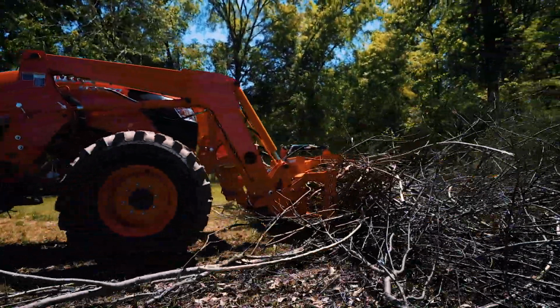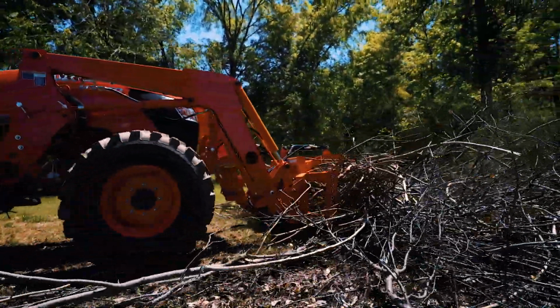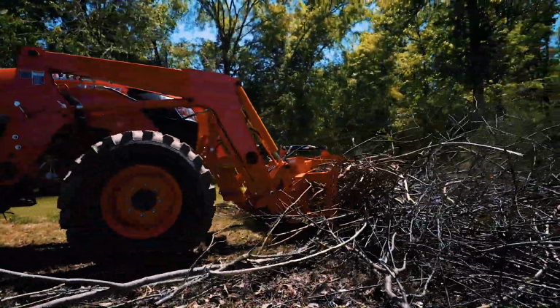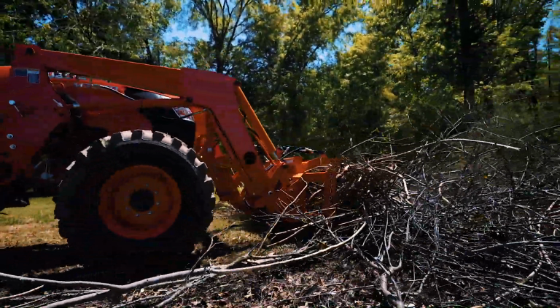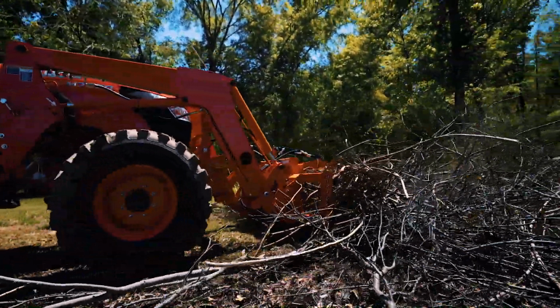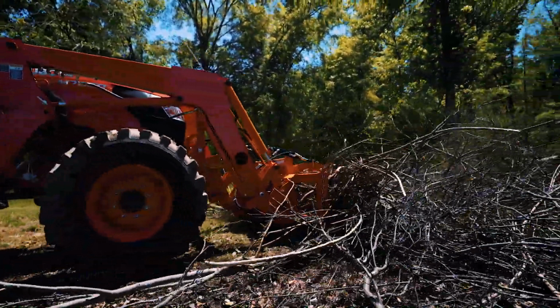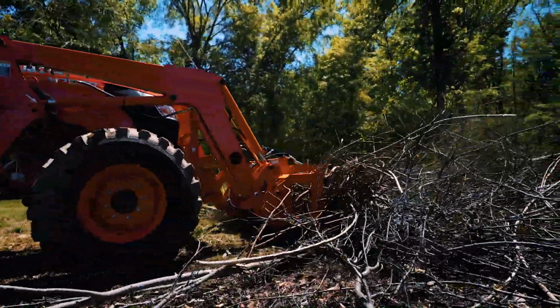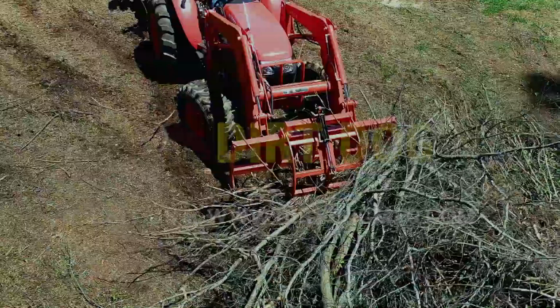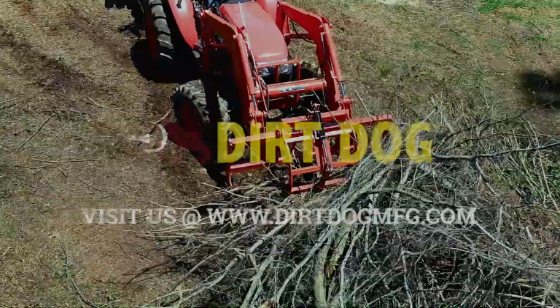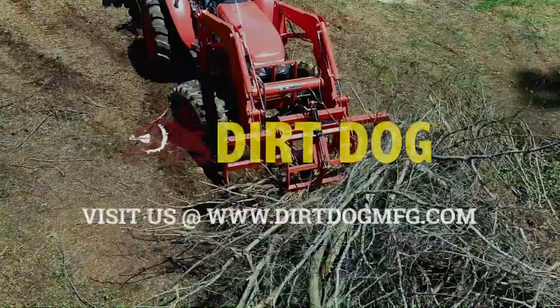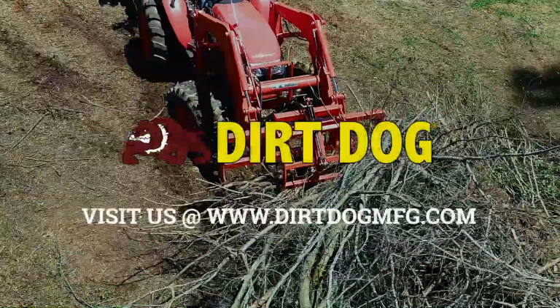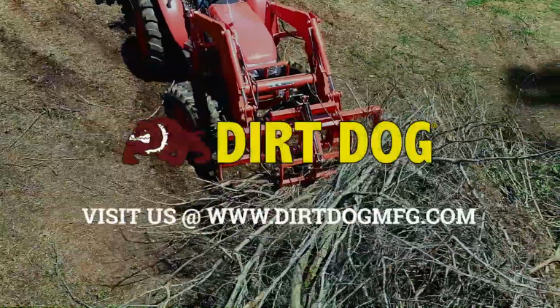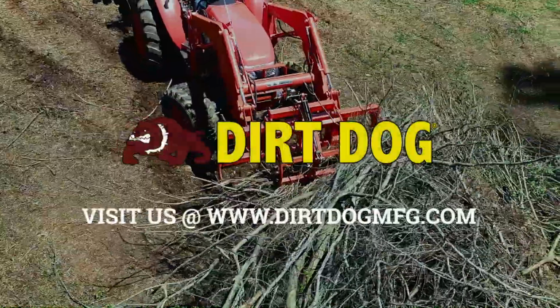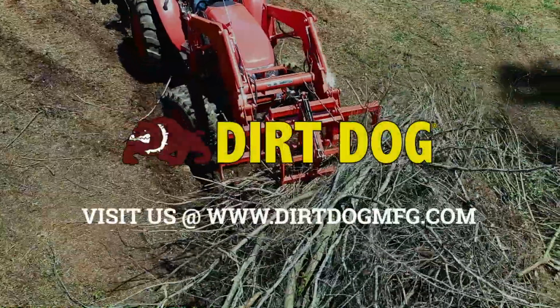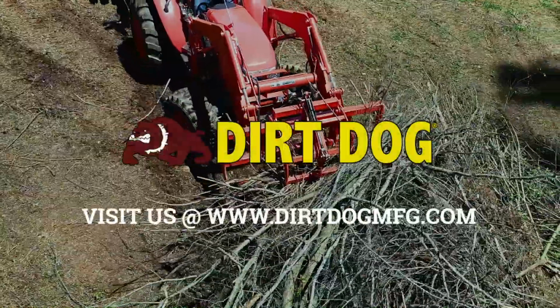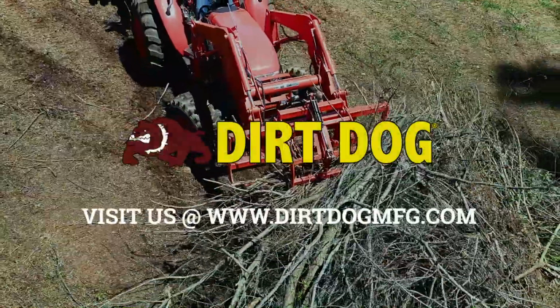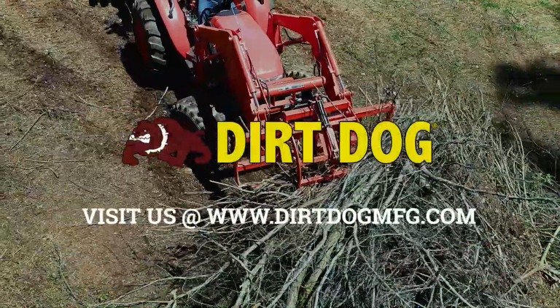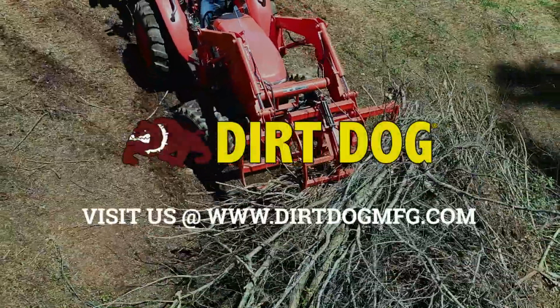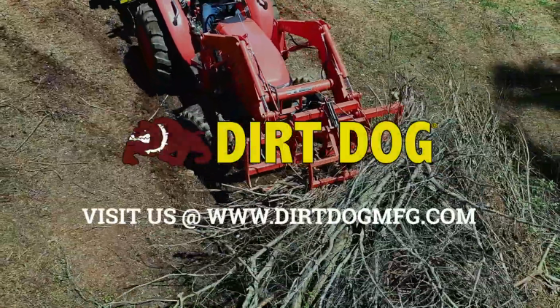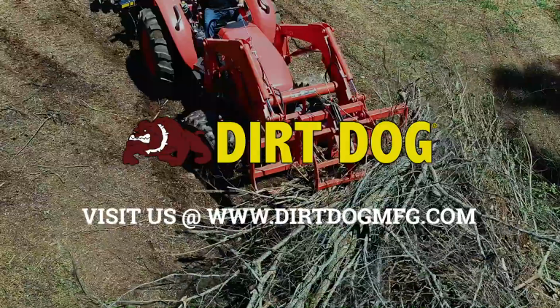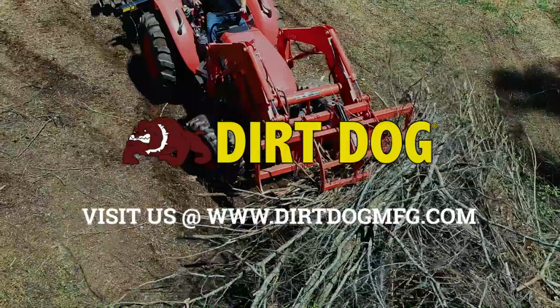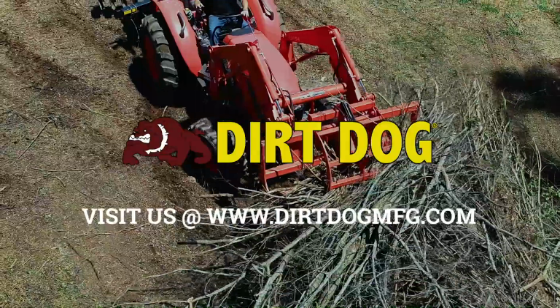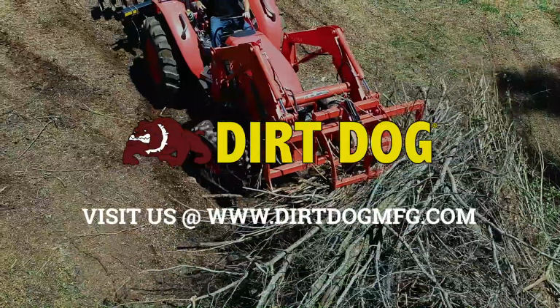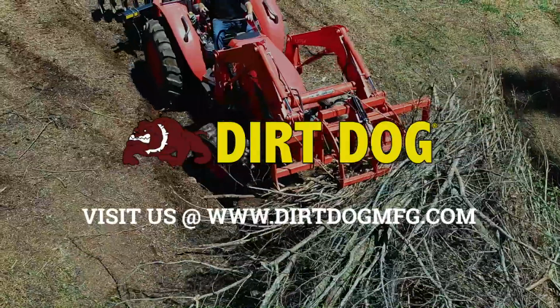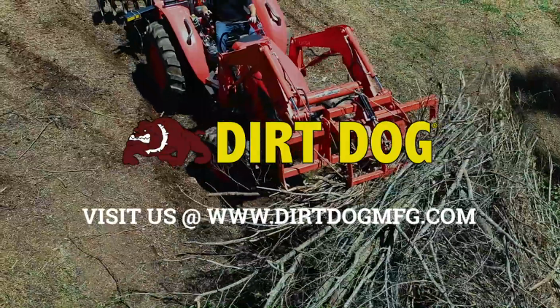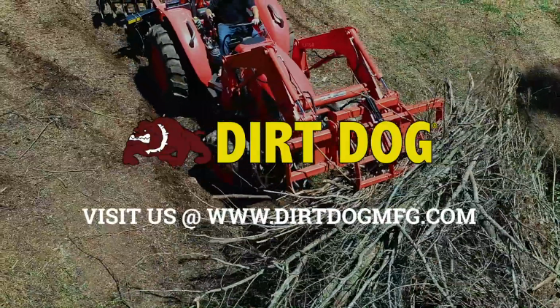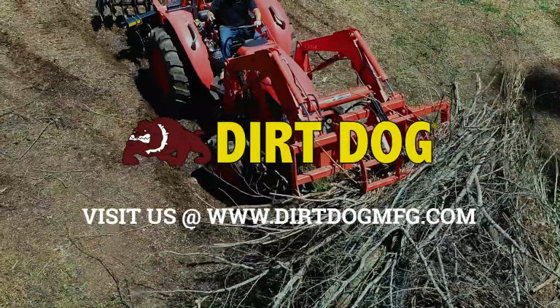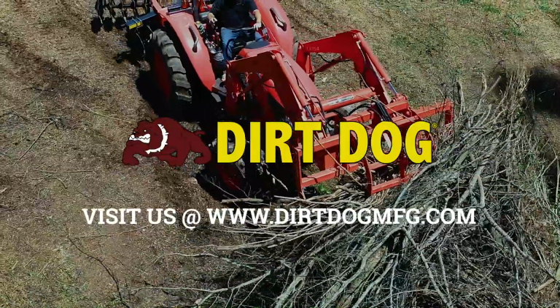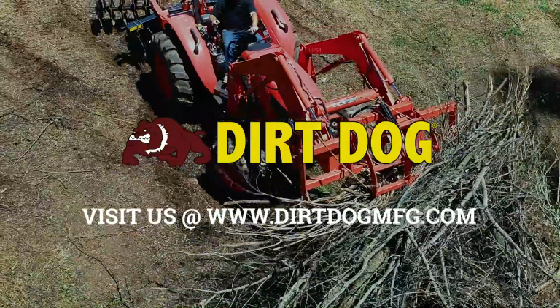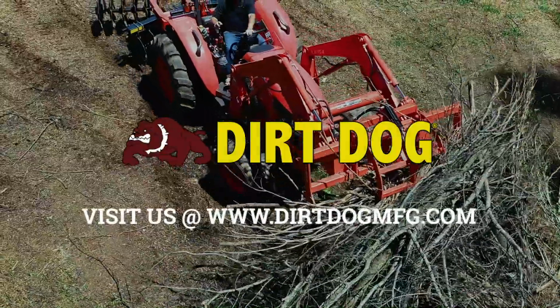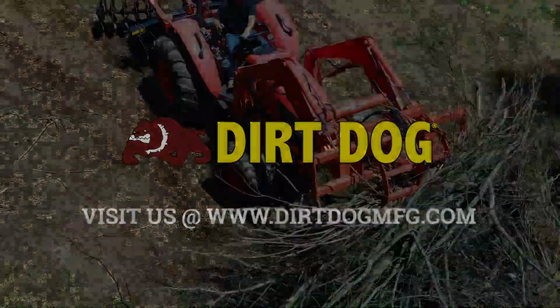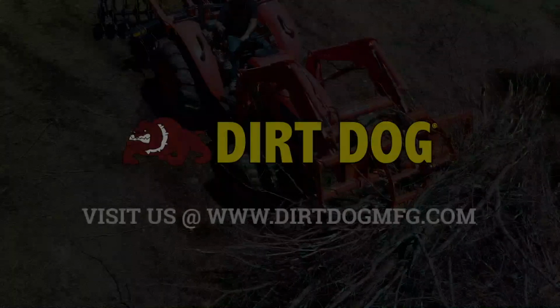See all of our grapples and find your Dirt Dog dealer at DirtDogMFG.com today.